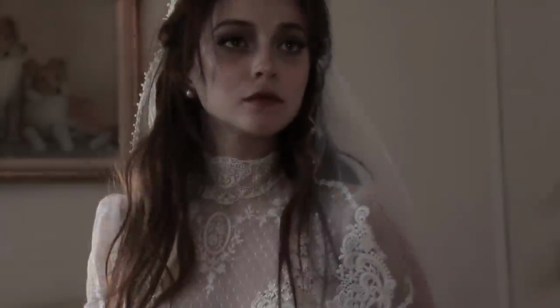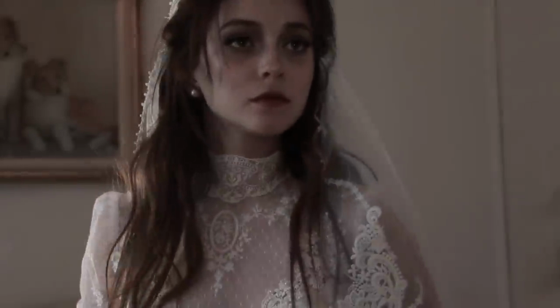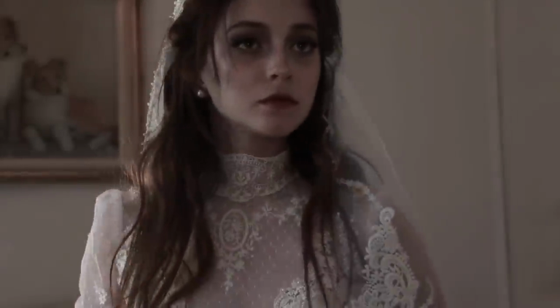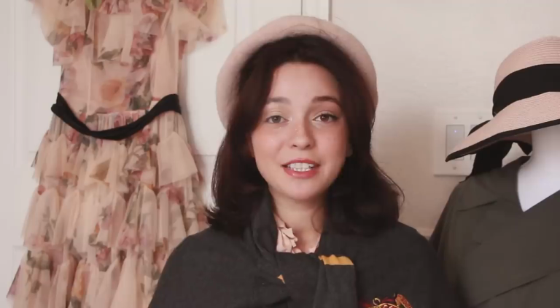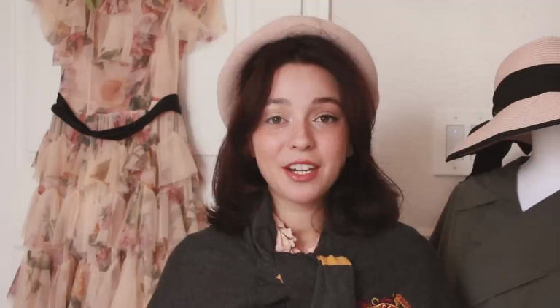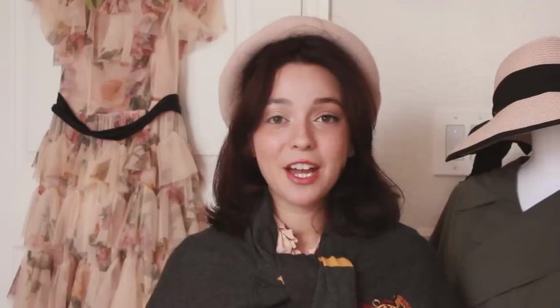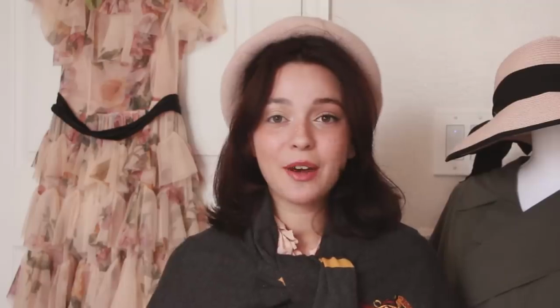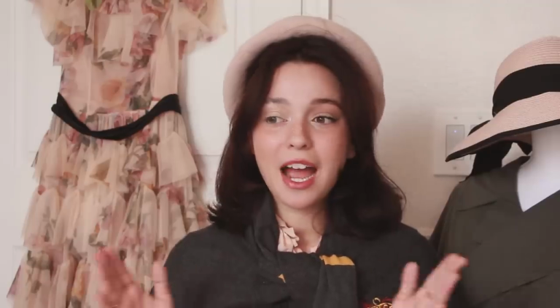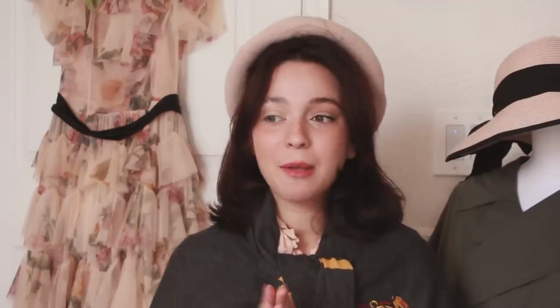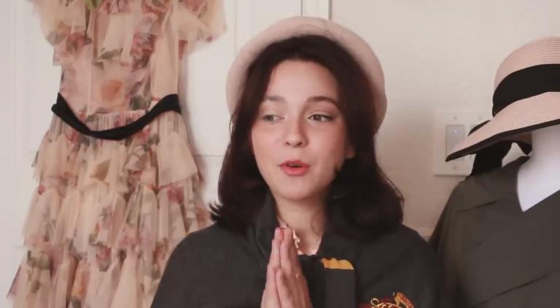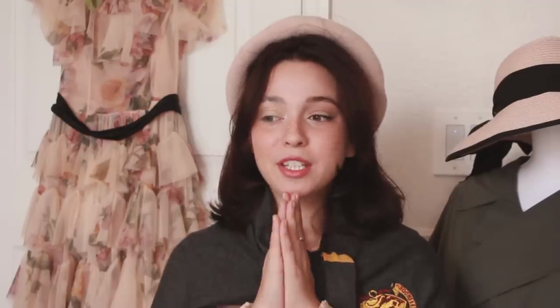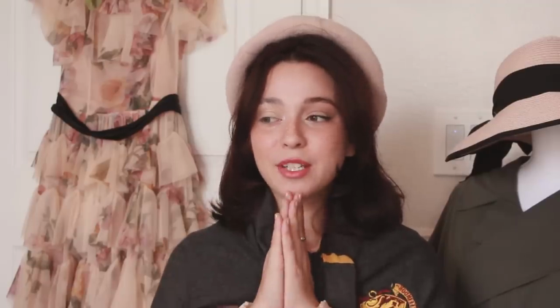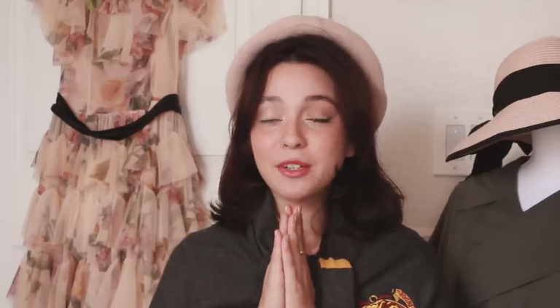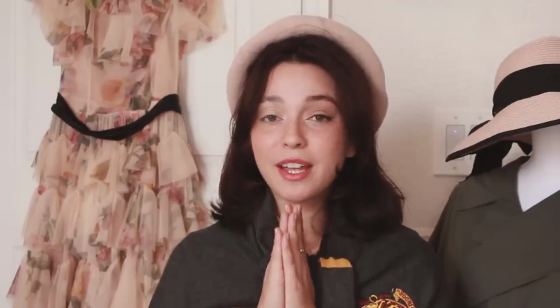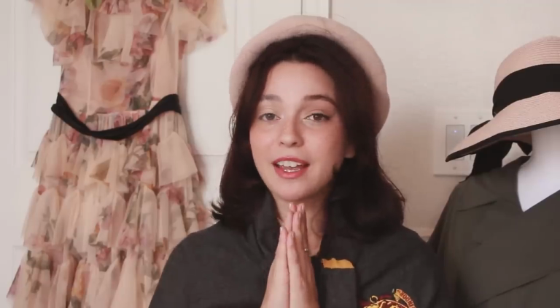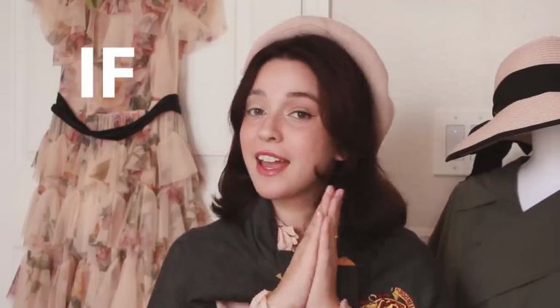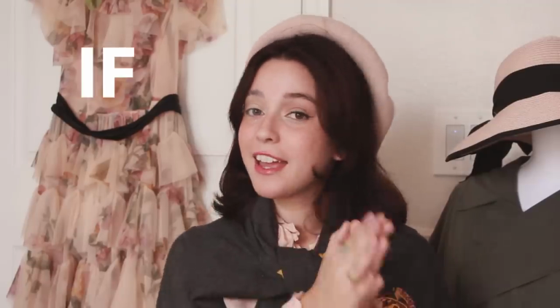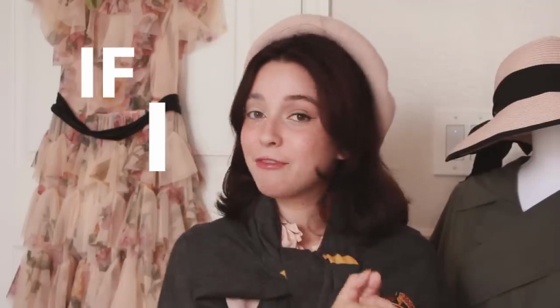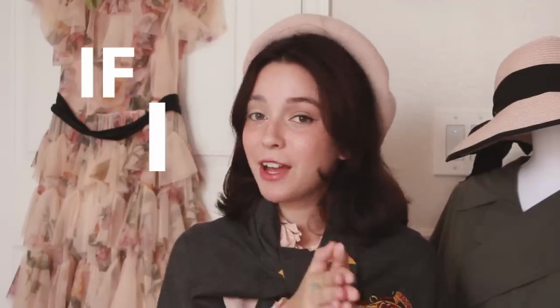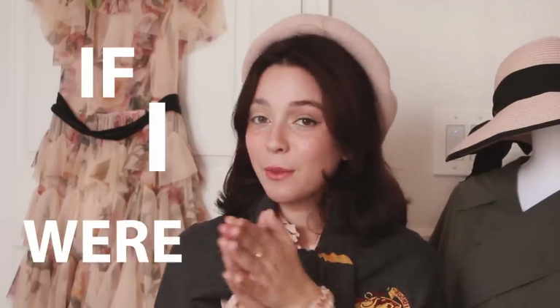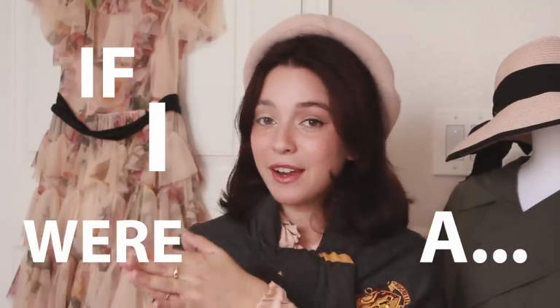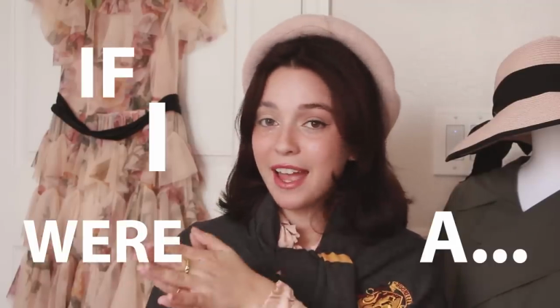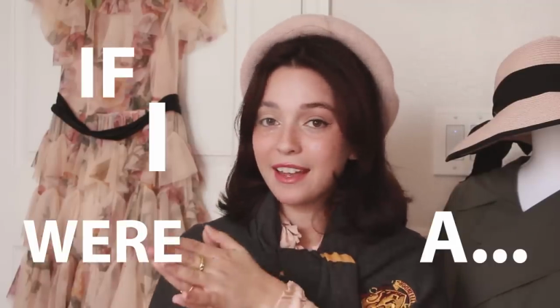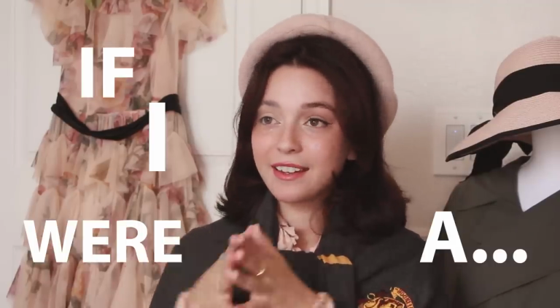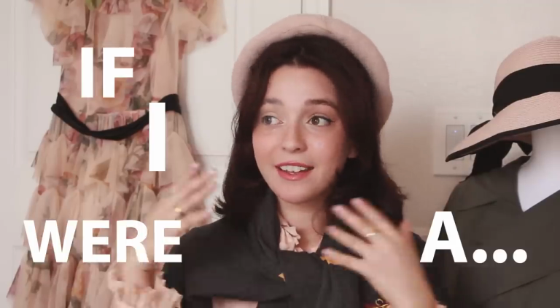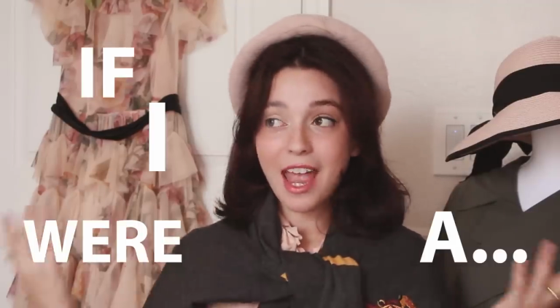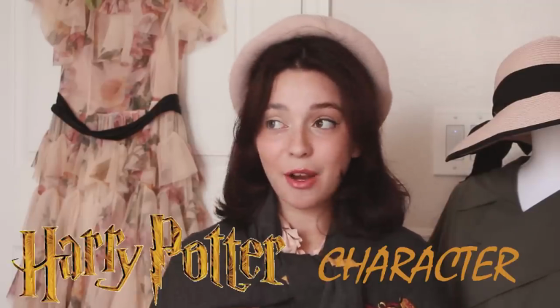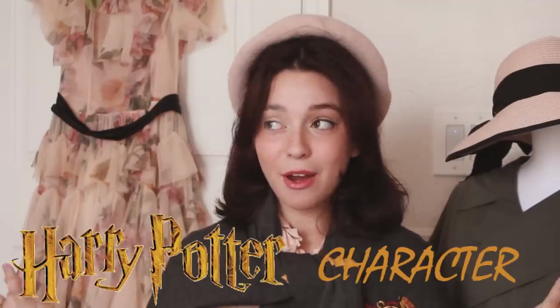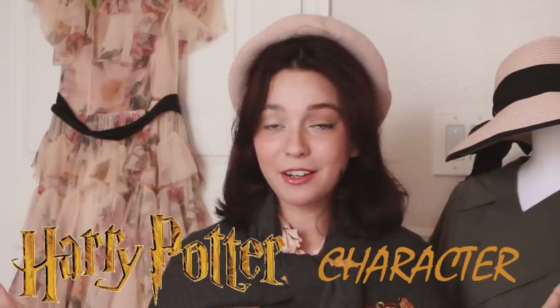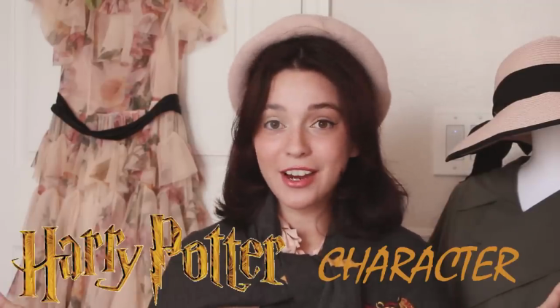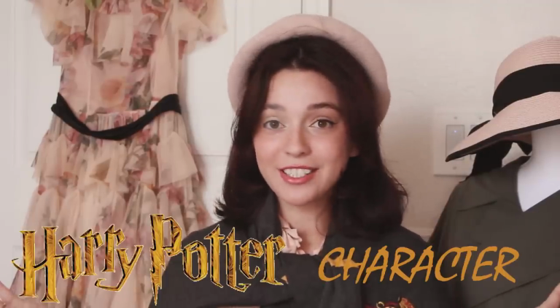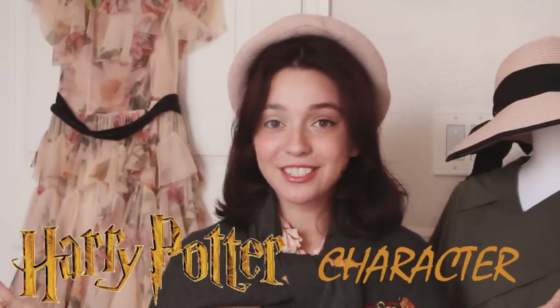But in this video, I am going to be doing If I Were A Harry Potter character.